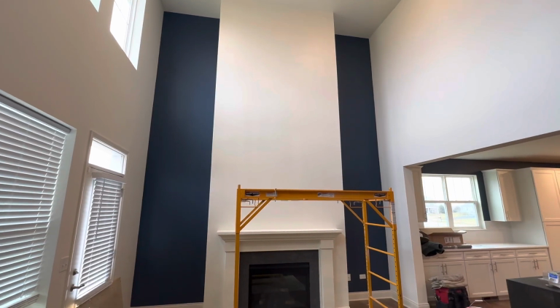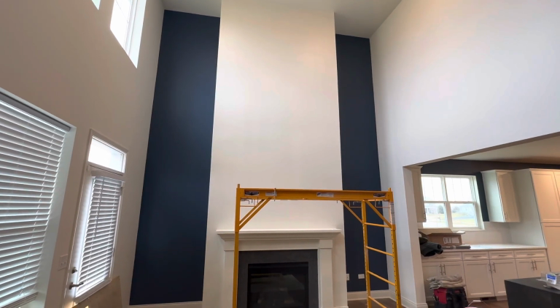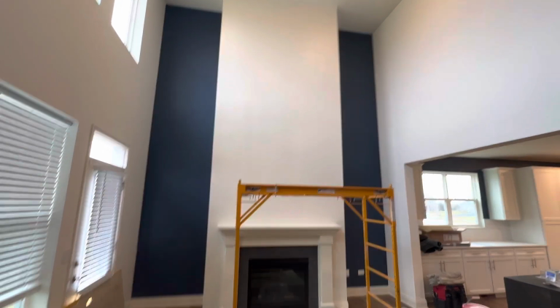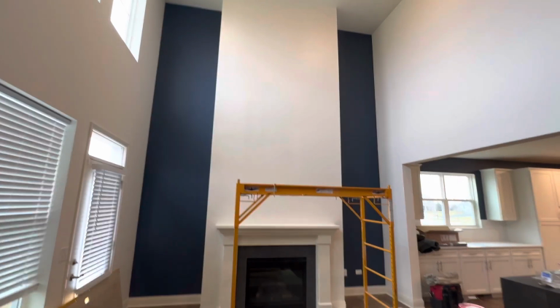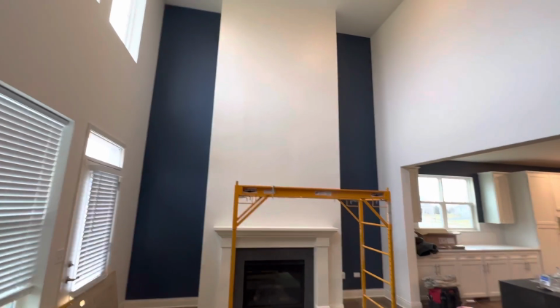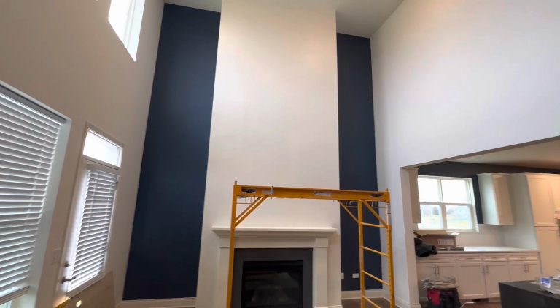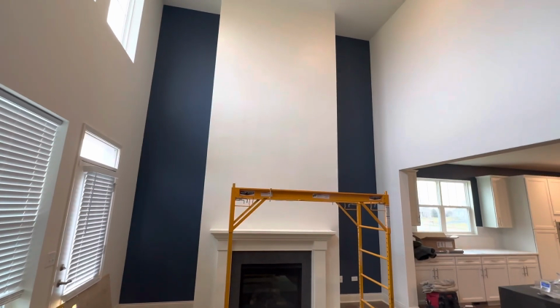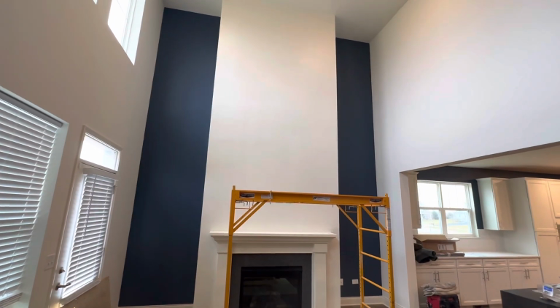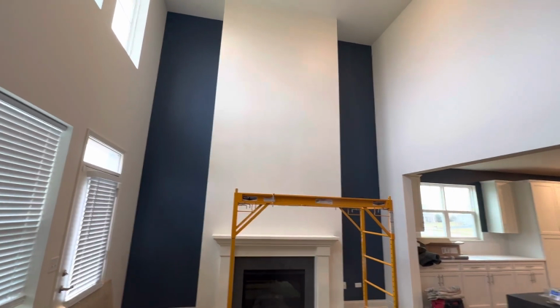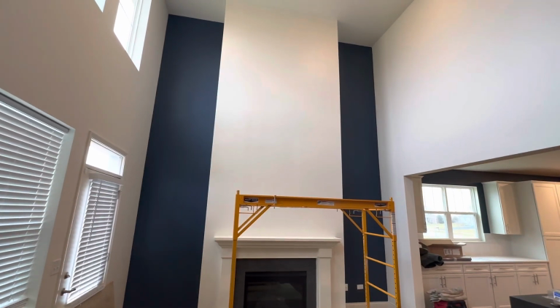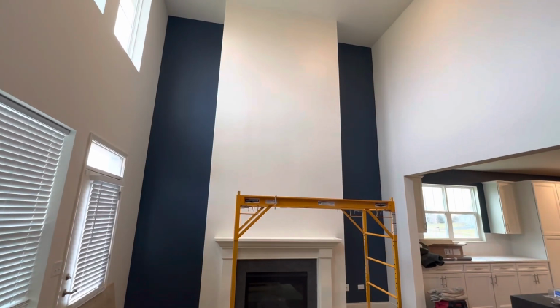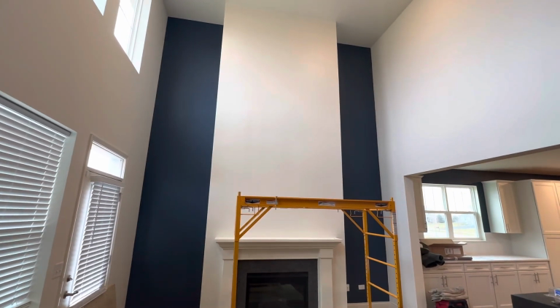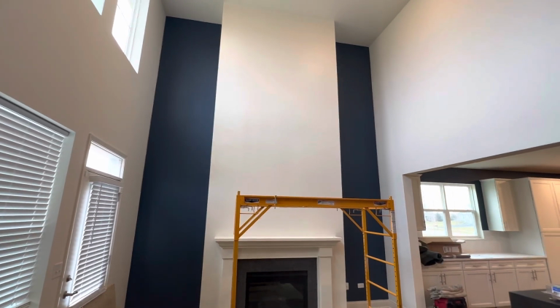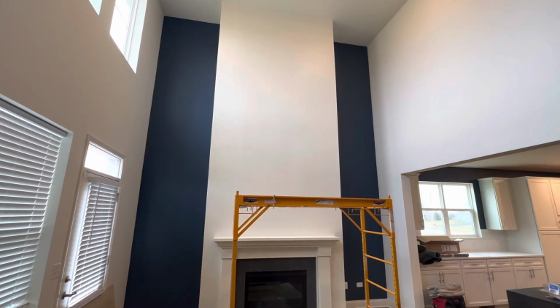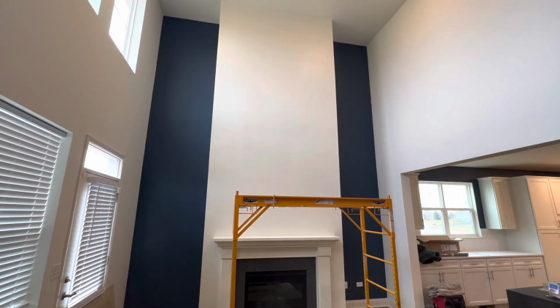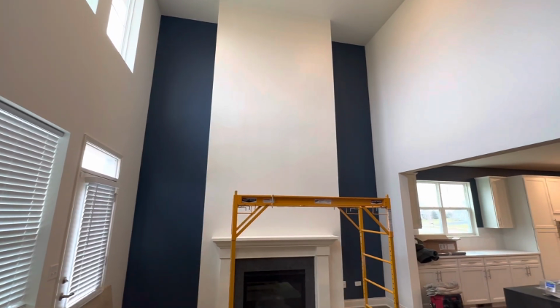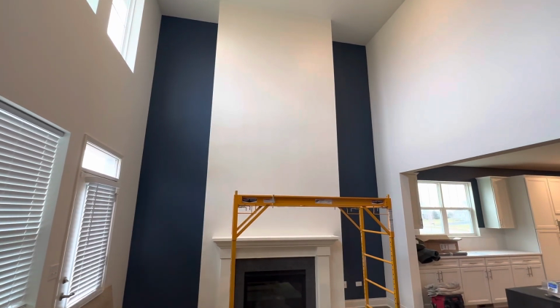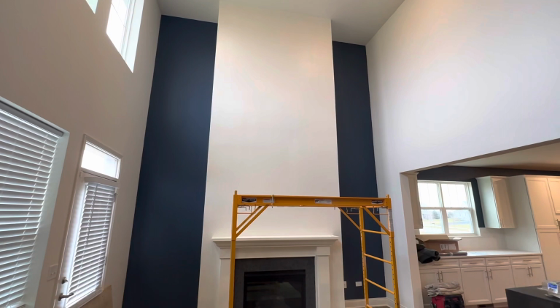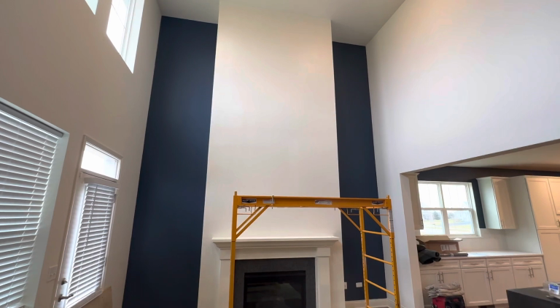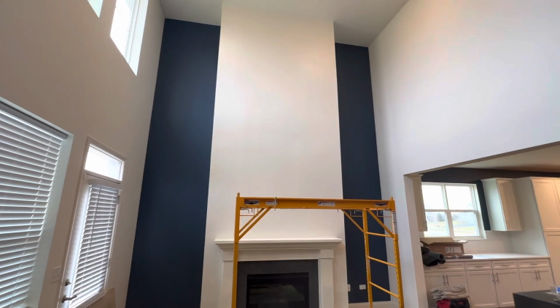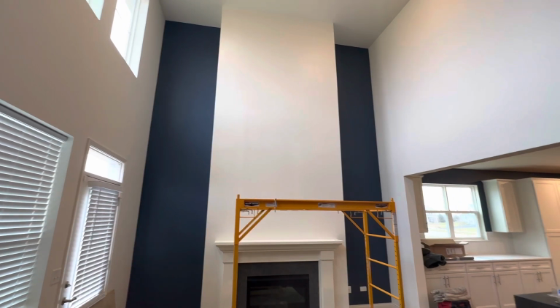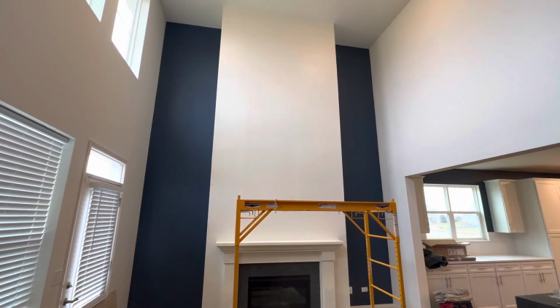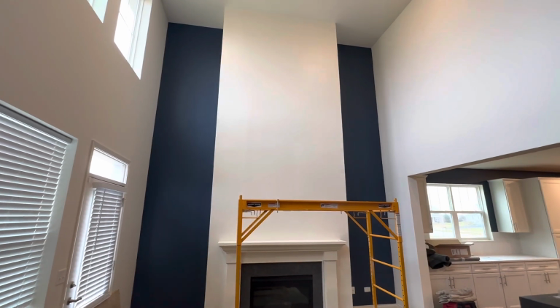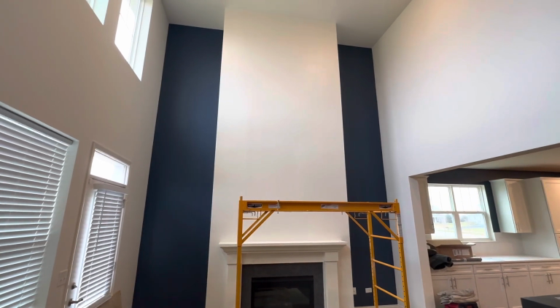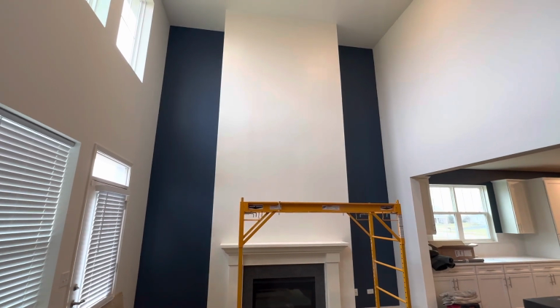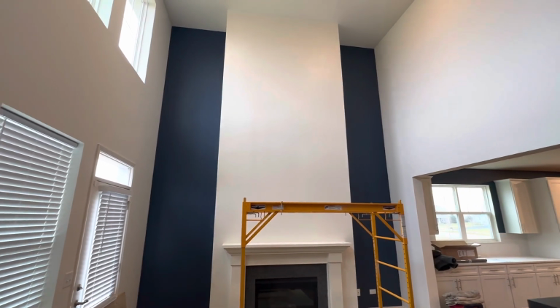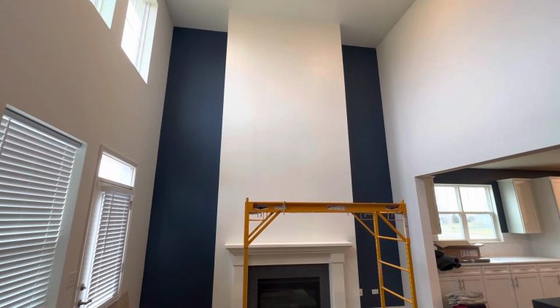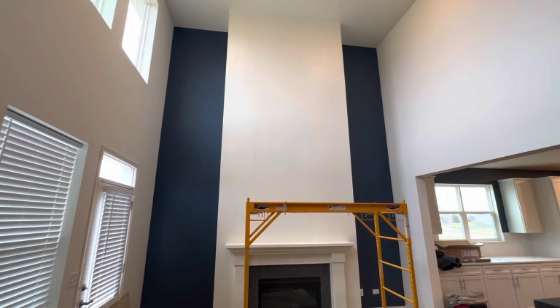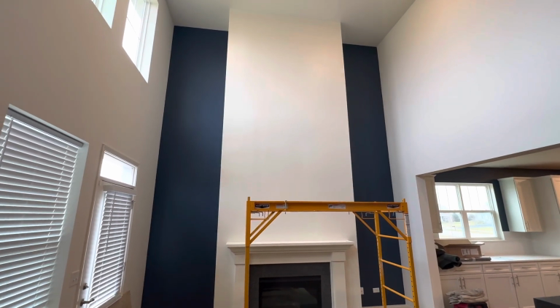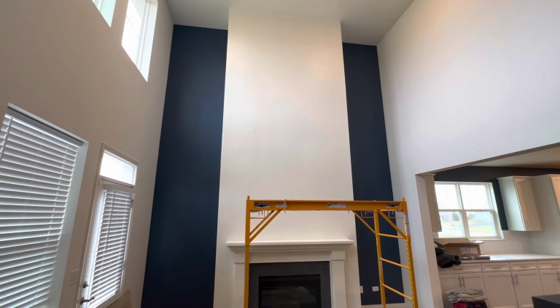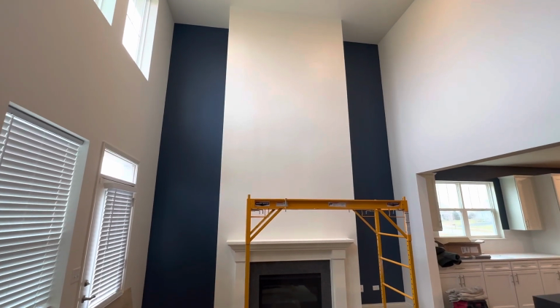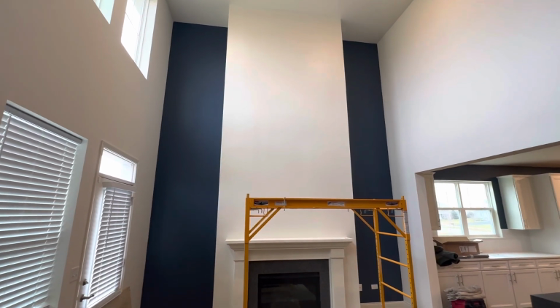Hey everyone, just doing a quick video. How much does it cost to put wallpaper in a two-story foyer area?